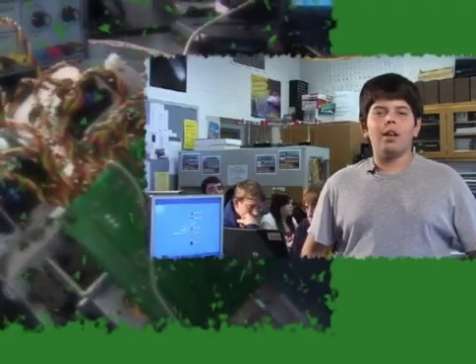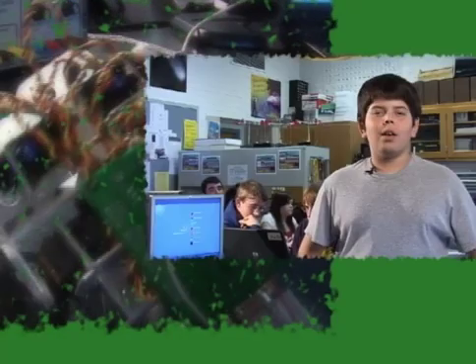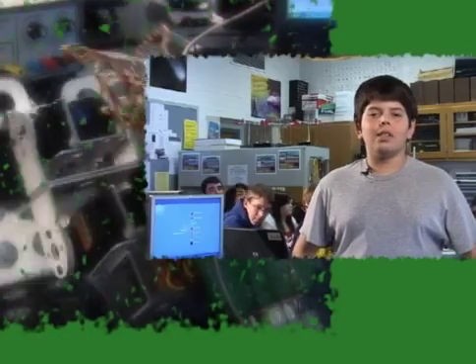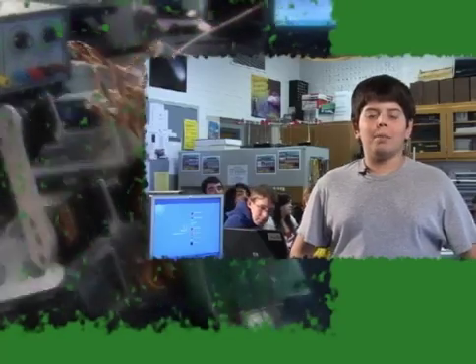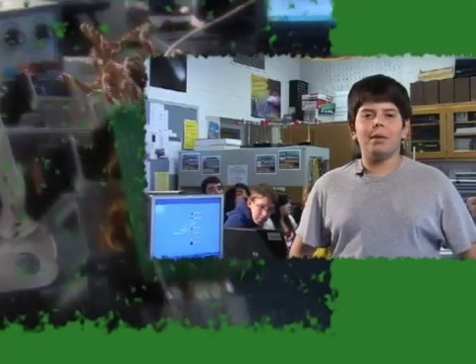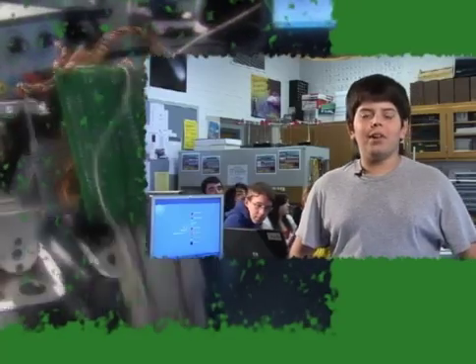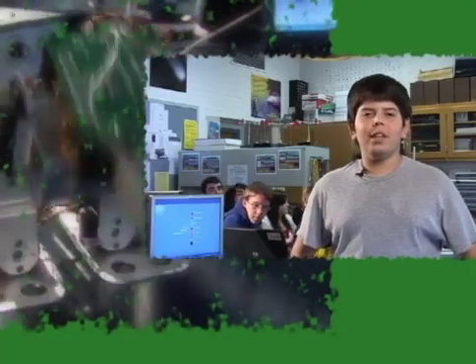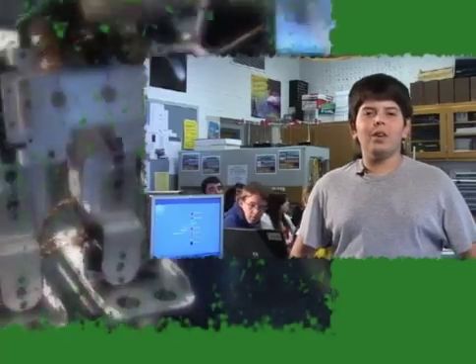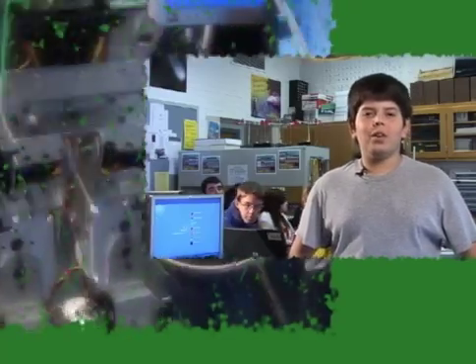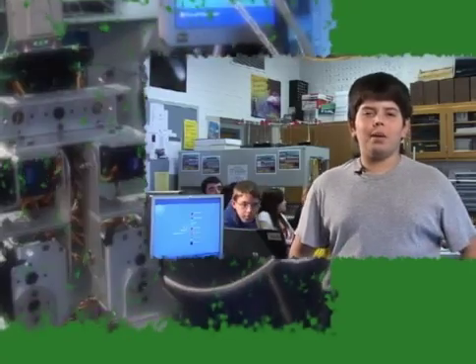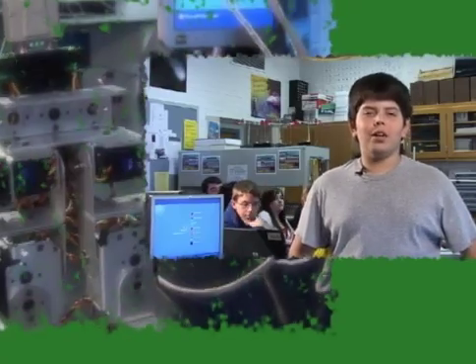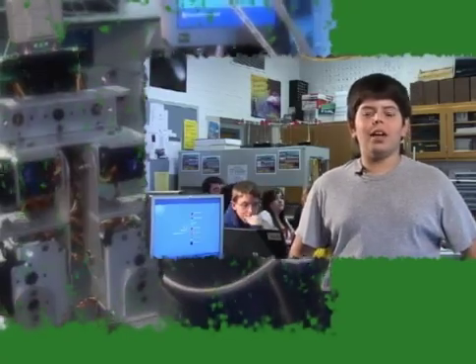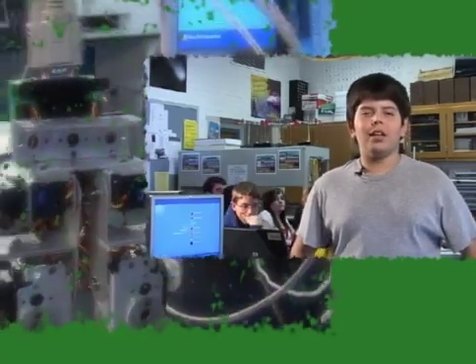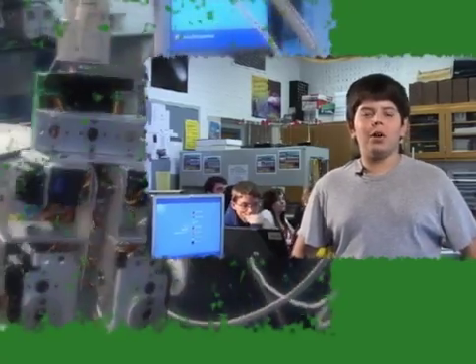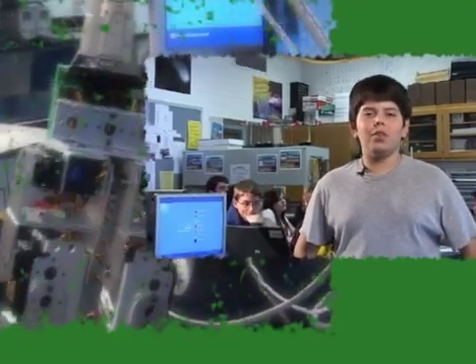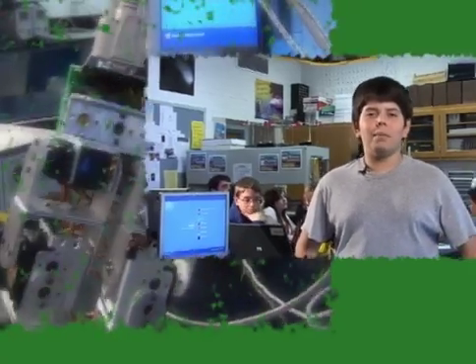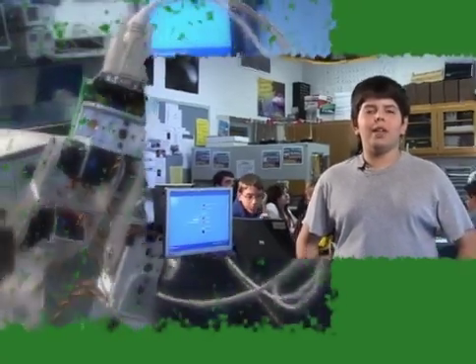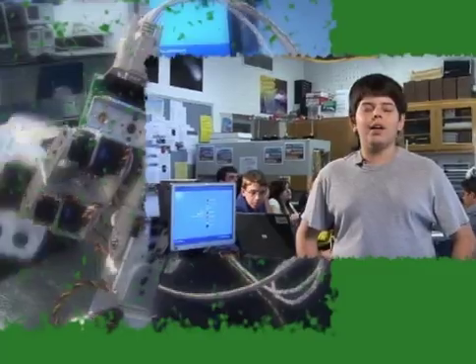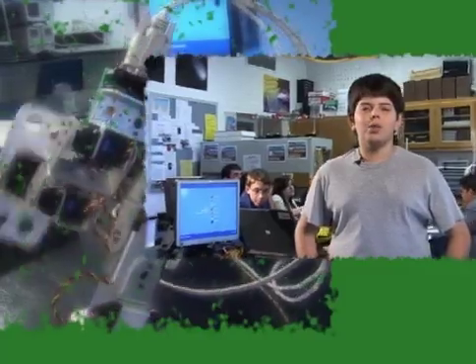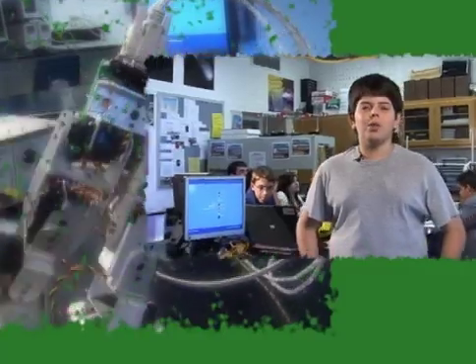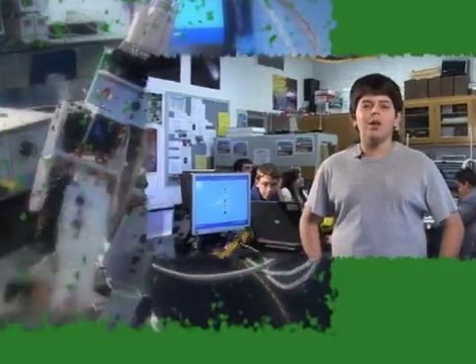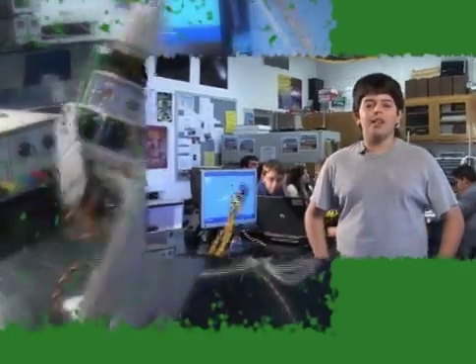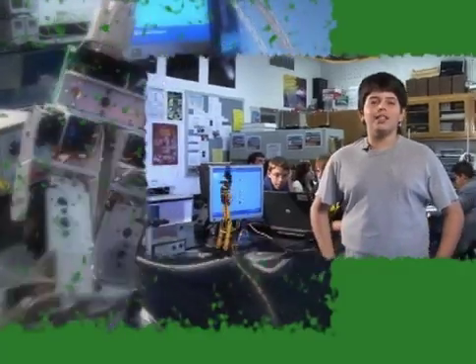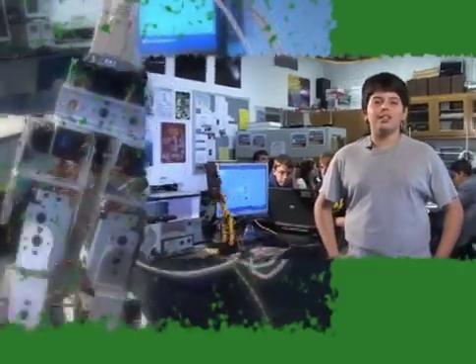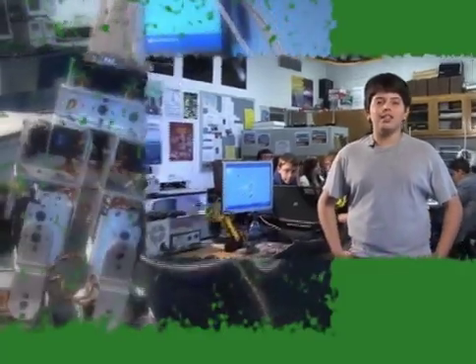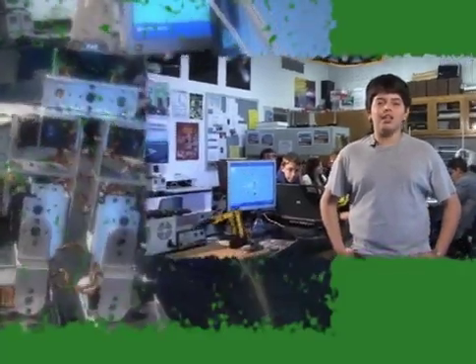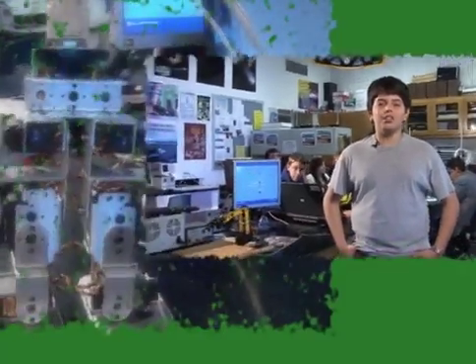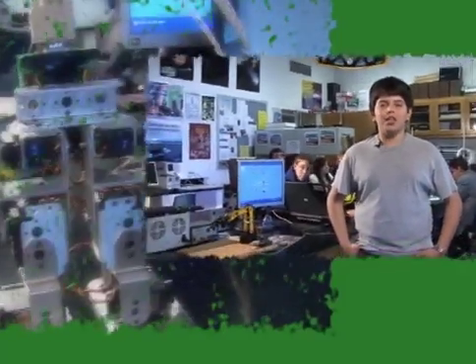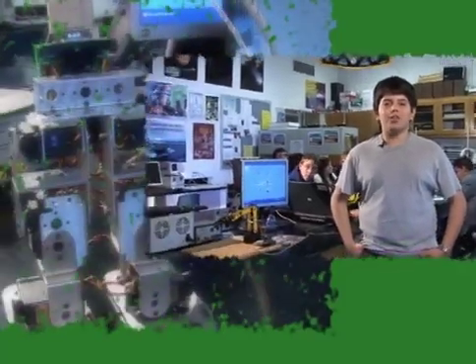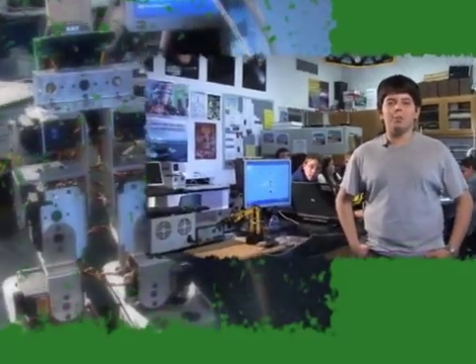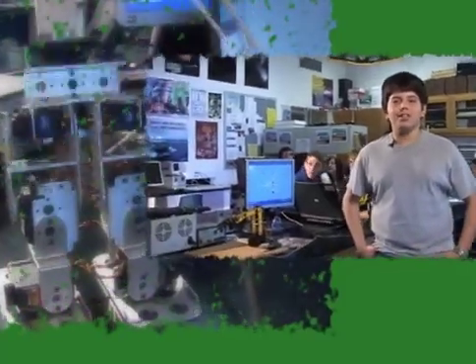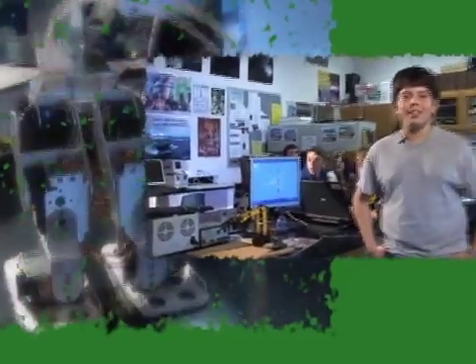Hey, what's up? I'm Eddie Federico. I'm here at Tolliver the Magnet High School and this is the Engineering and Robotics class.